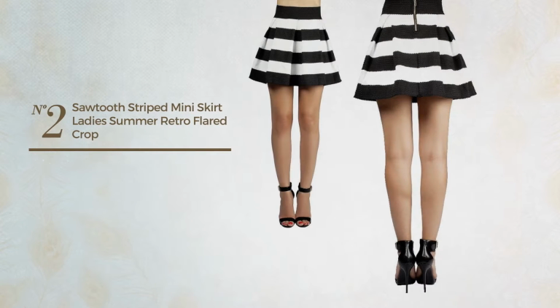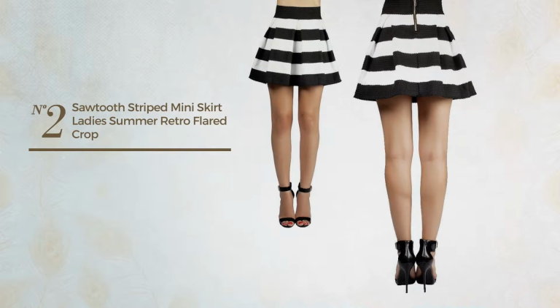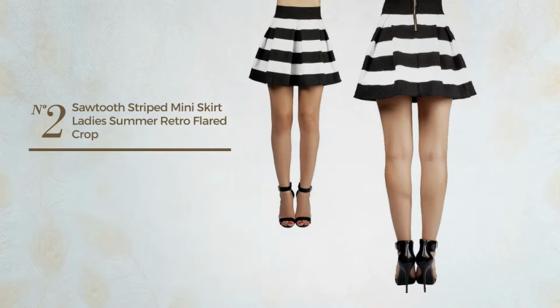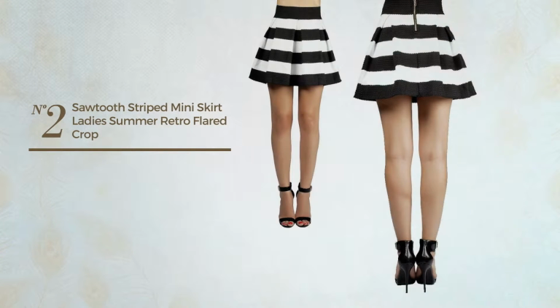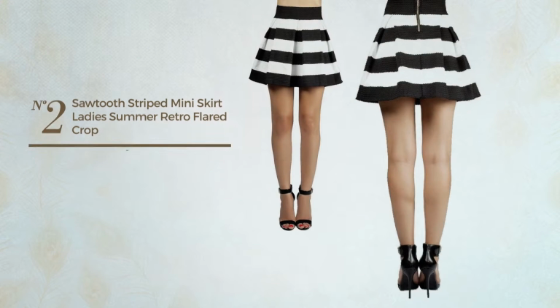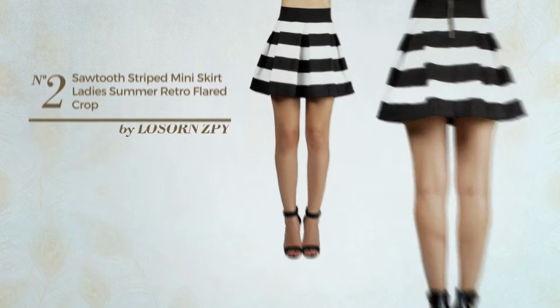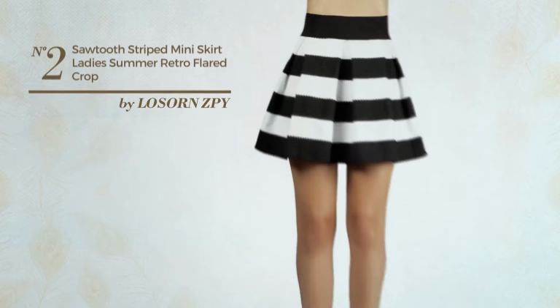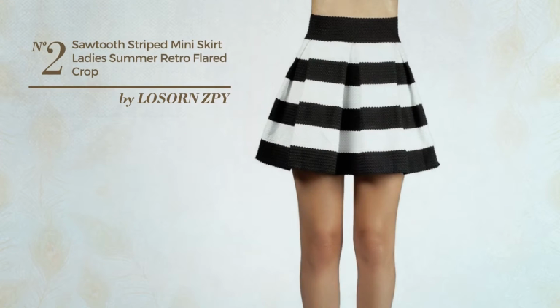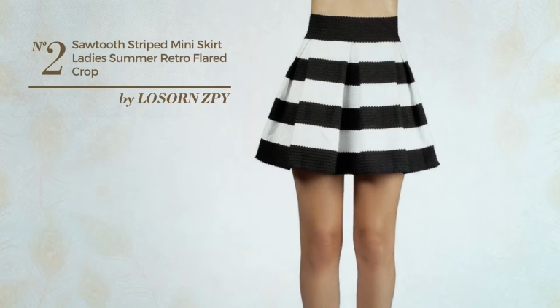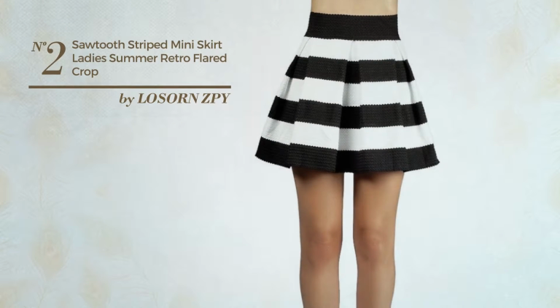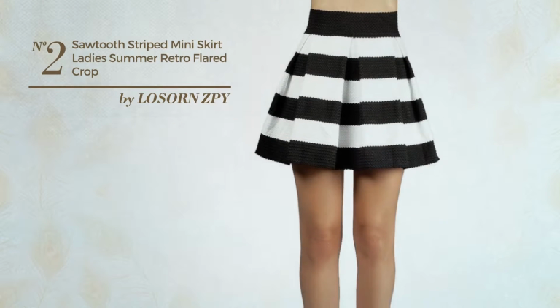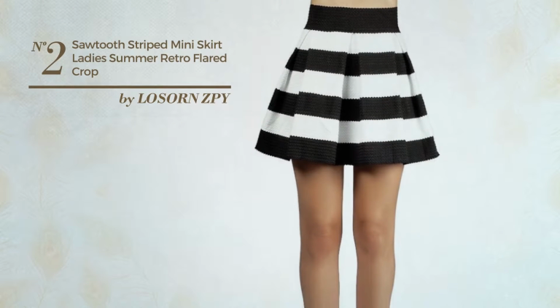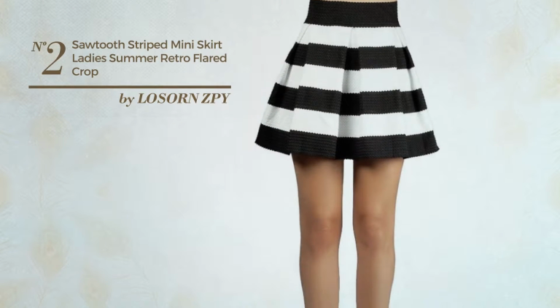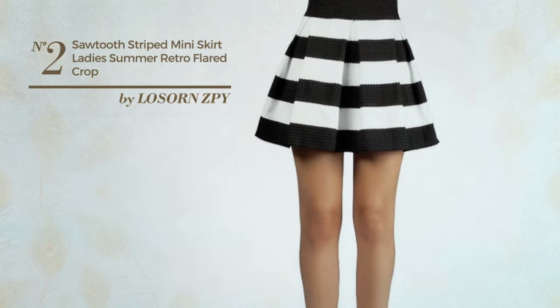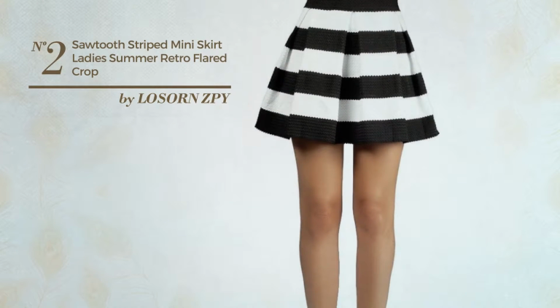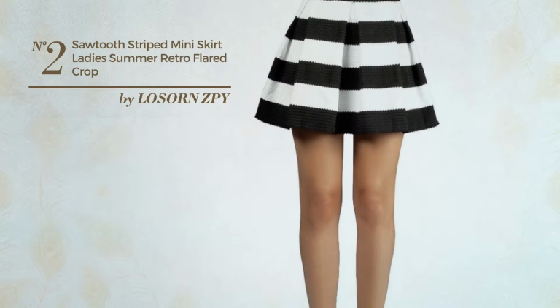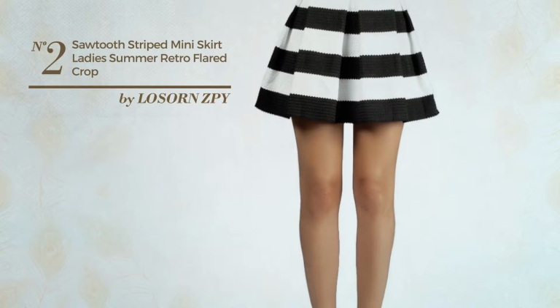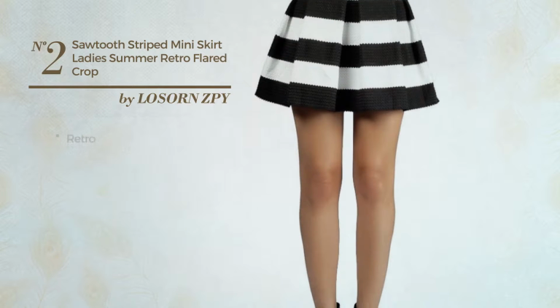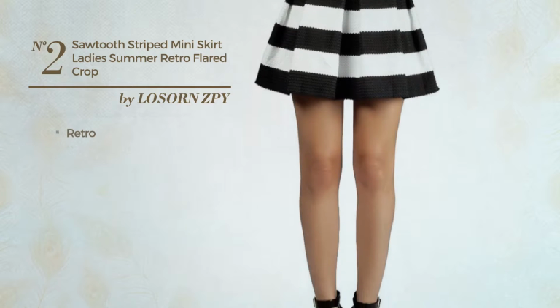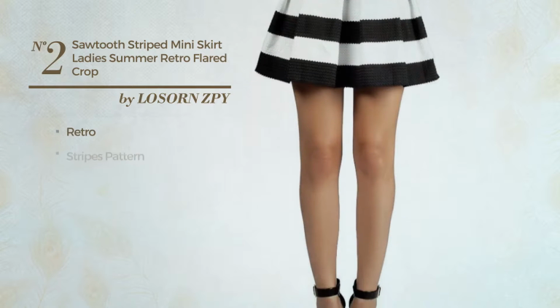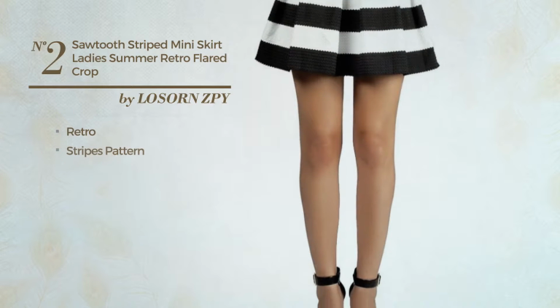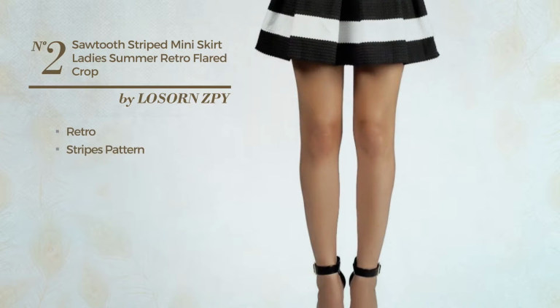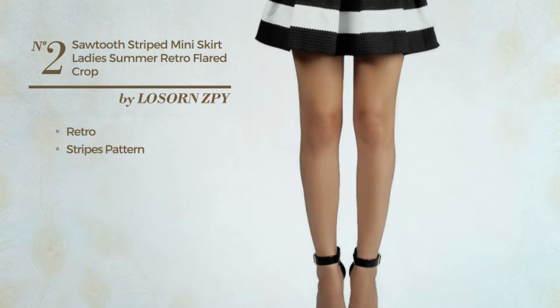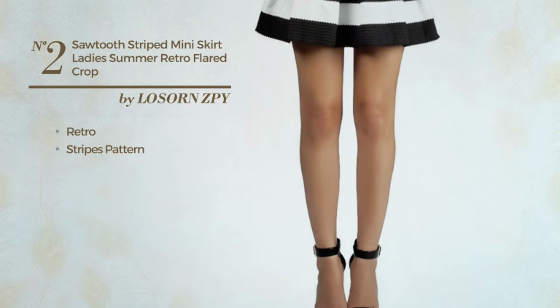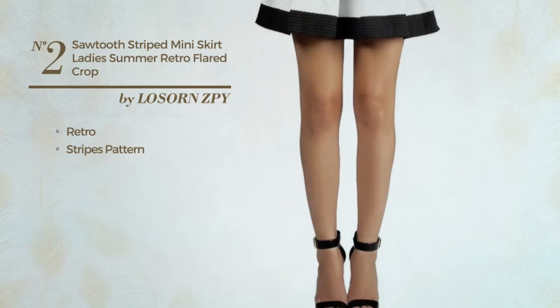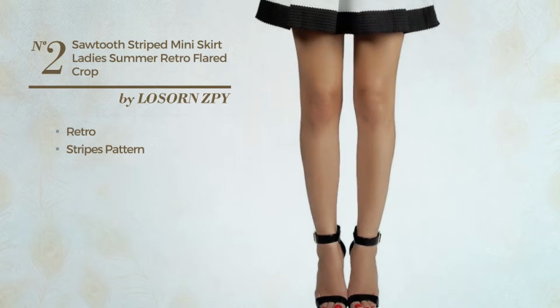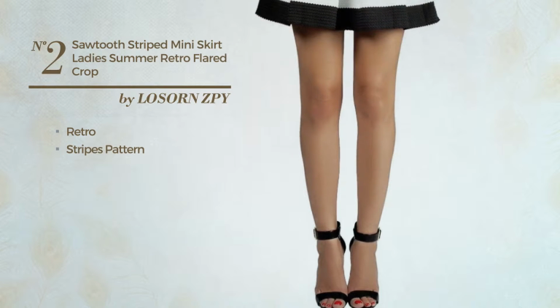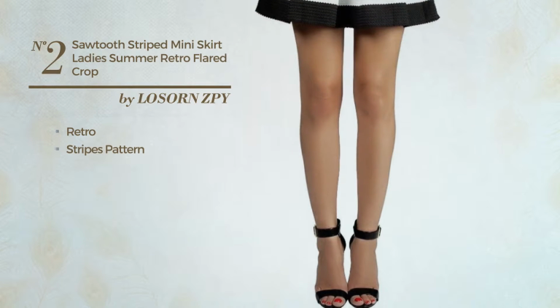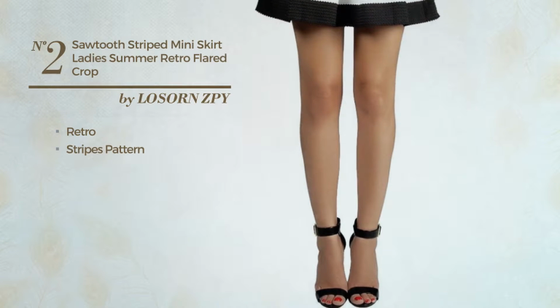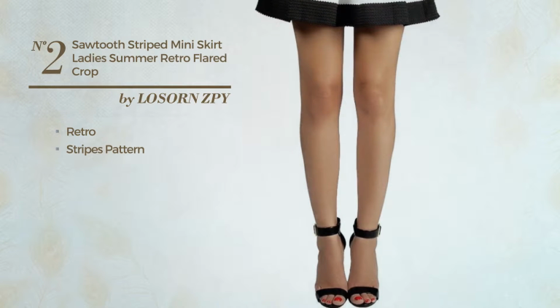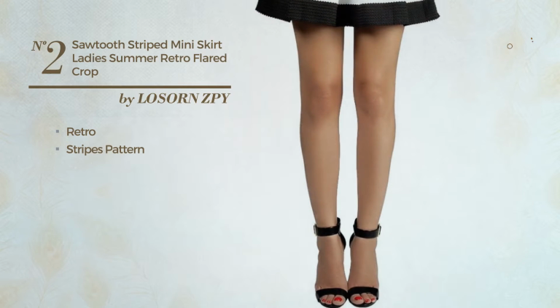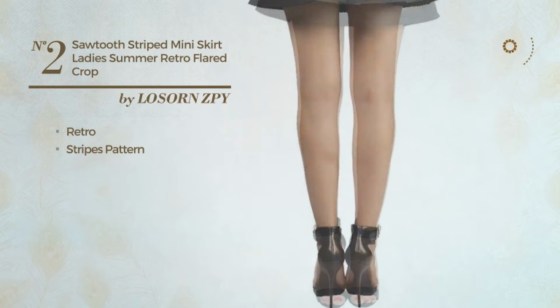Number 2. A summer mini-length A-line skirt. Featuring a retro with stripes pattern. Available in 2 colors.